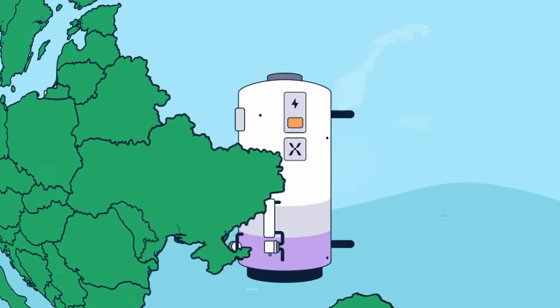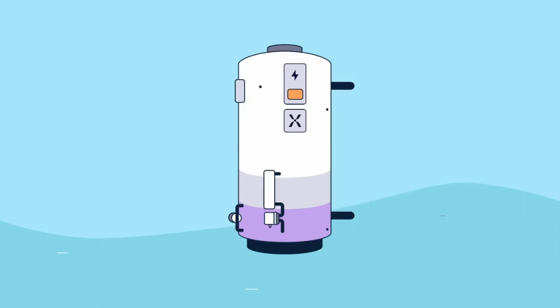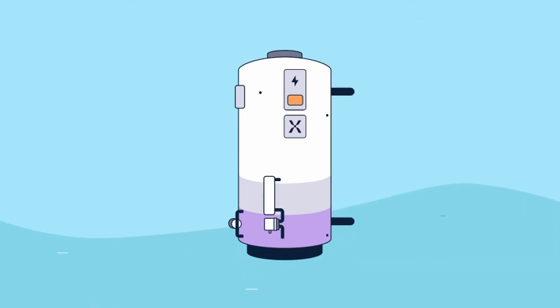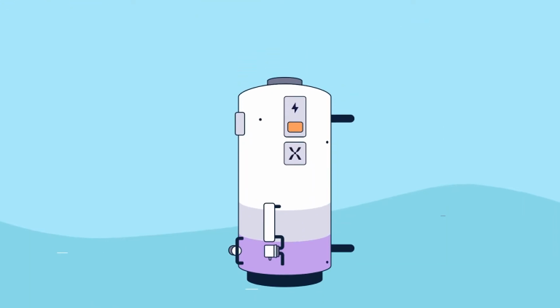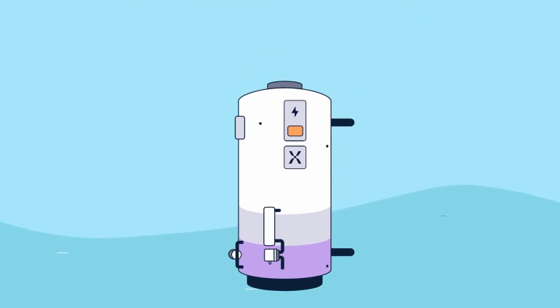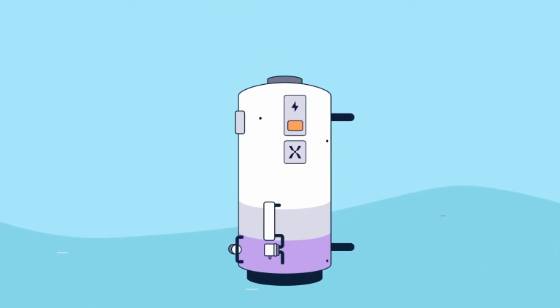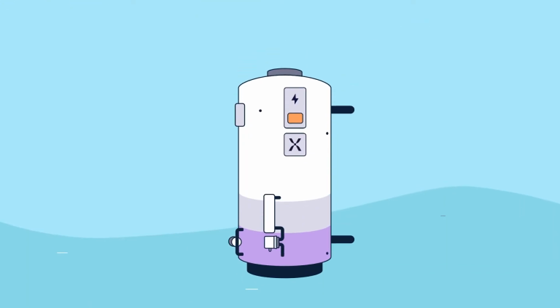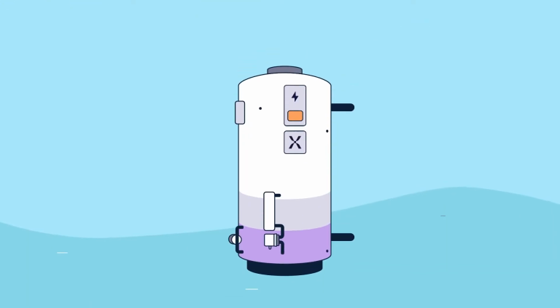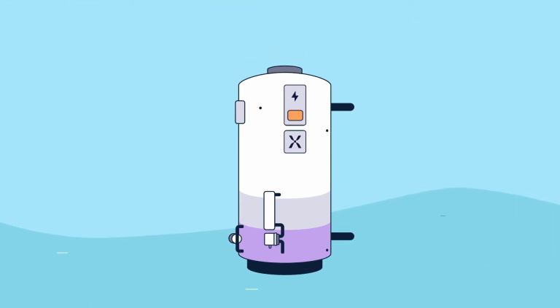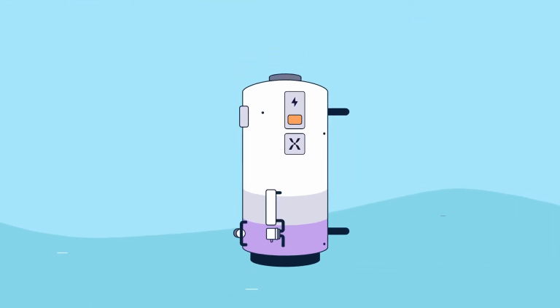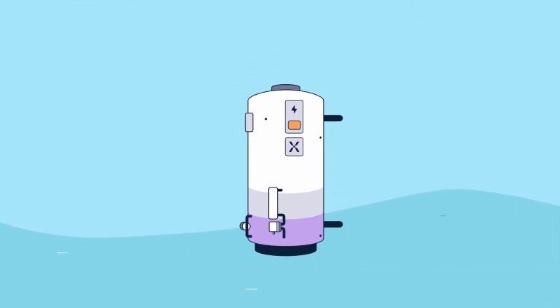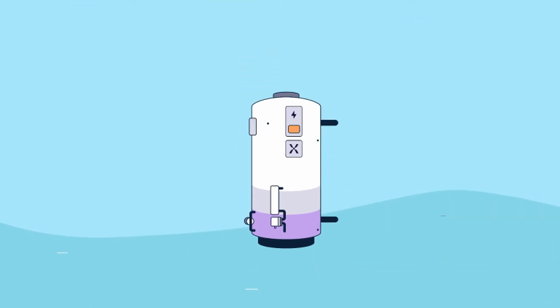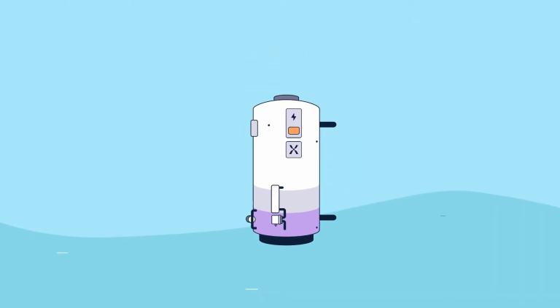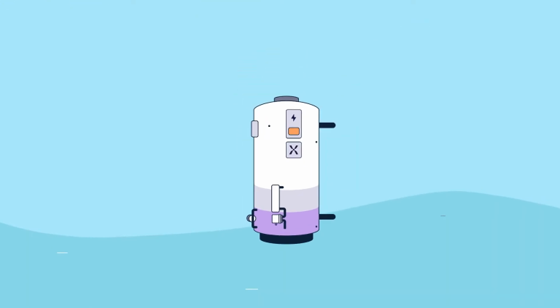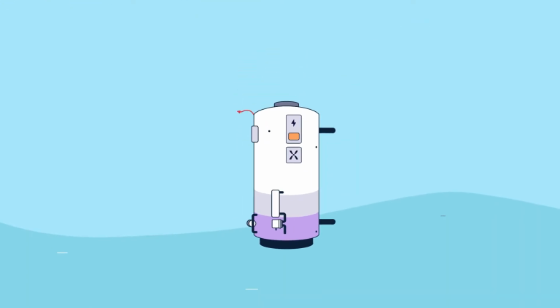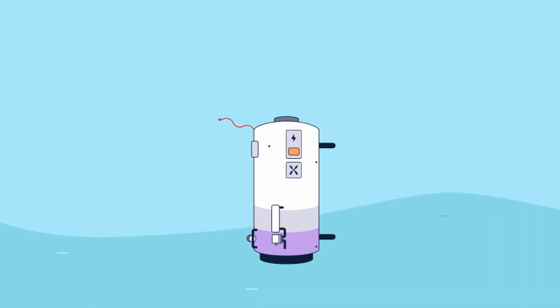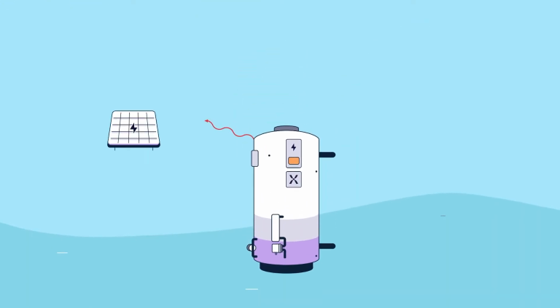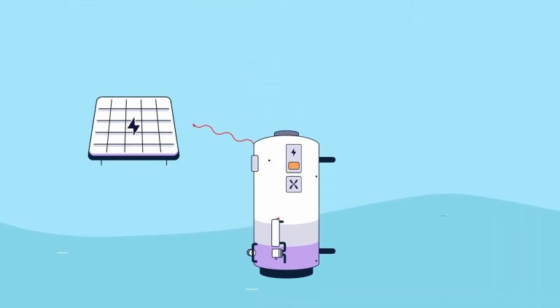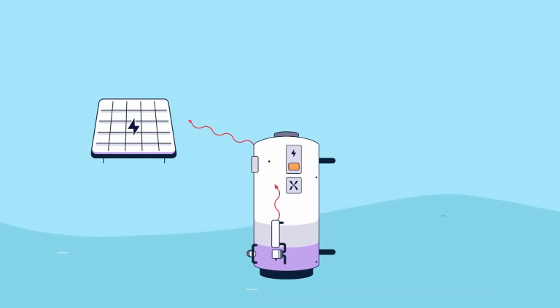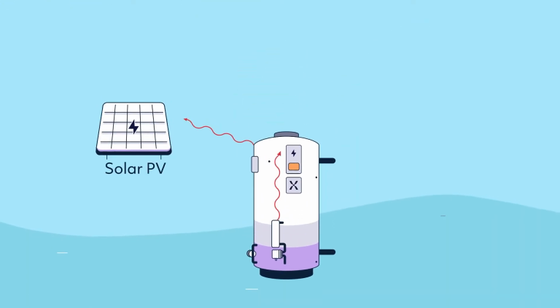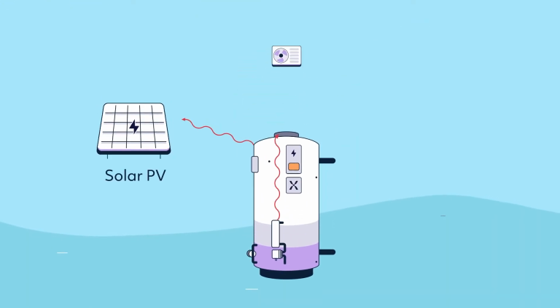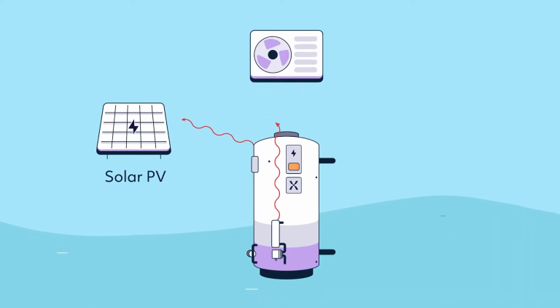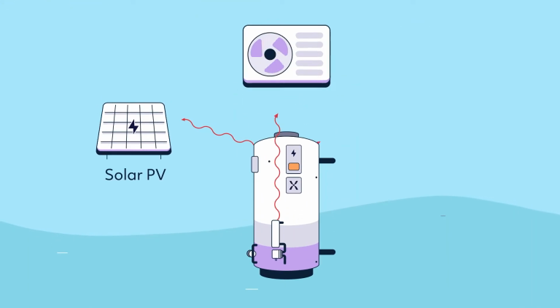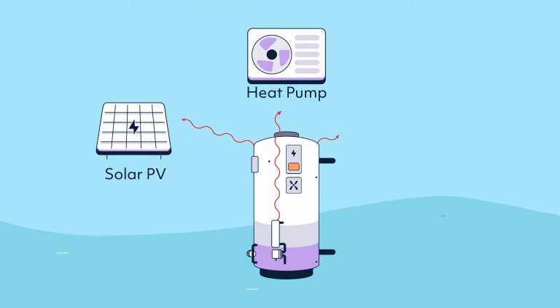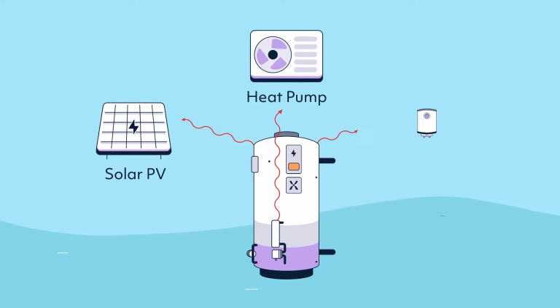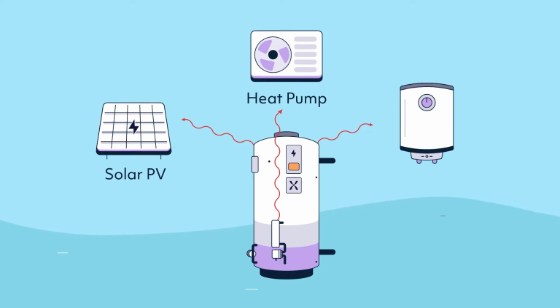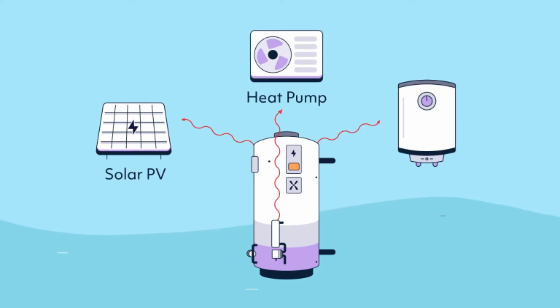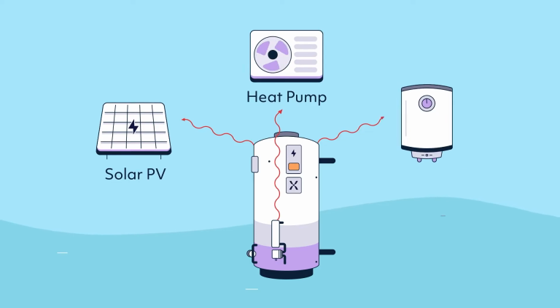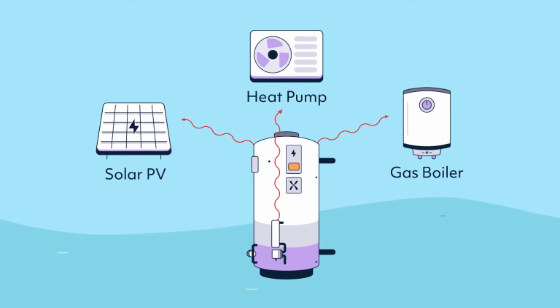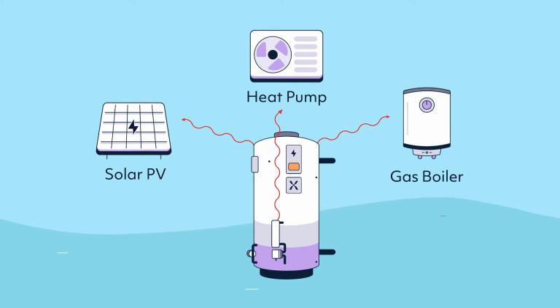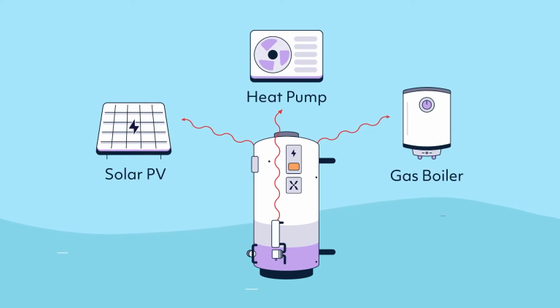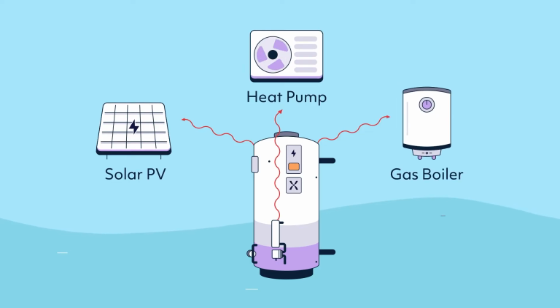The cylinder works with any energy source: solar PV, heat pumps, gas boilers and more.